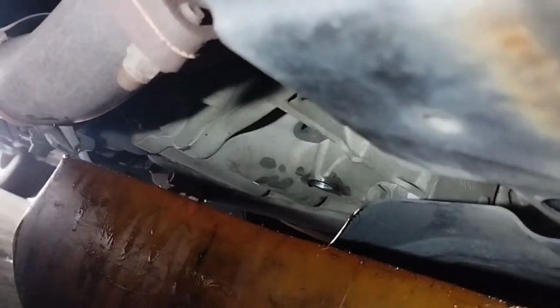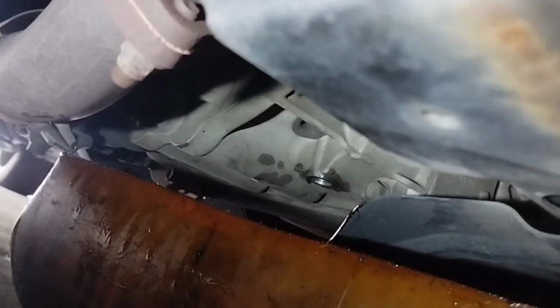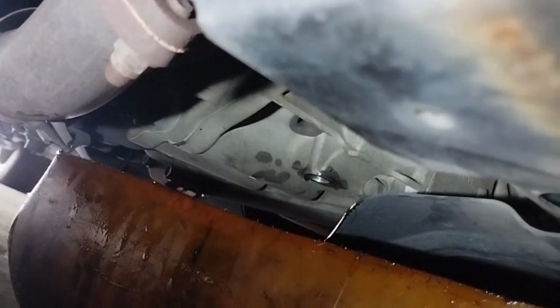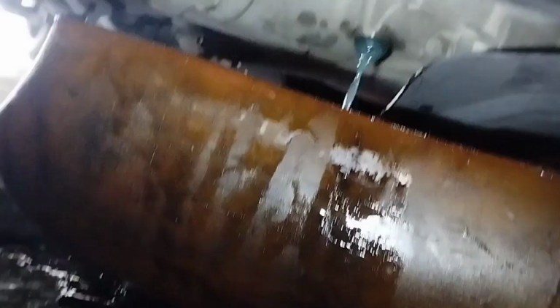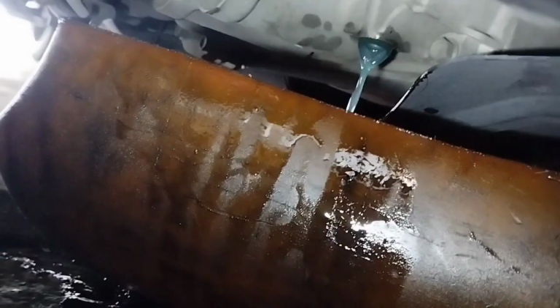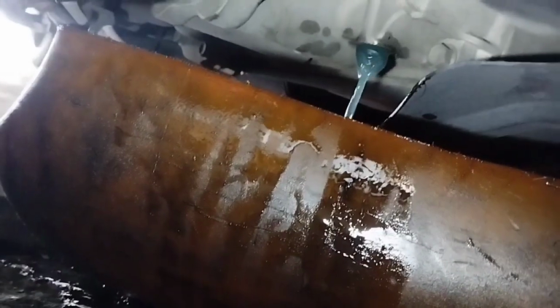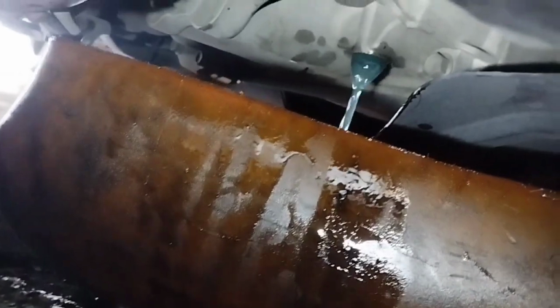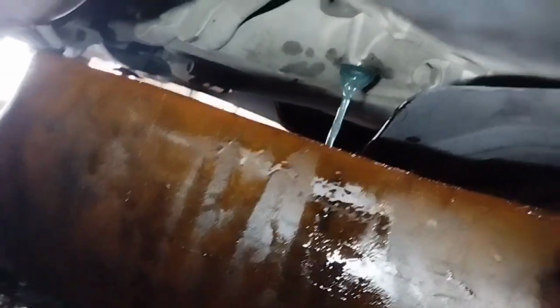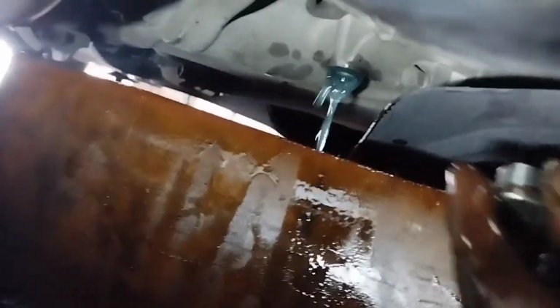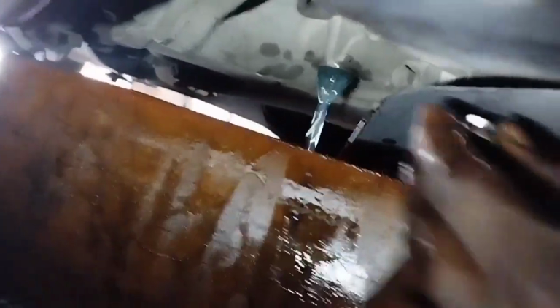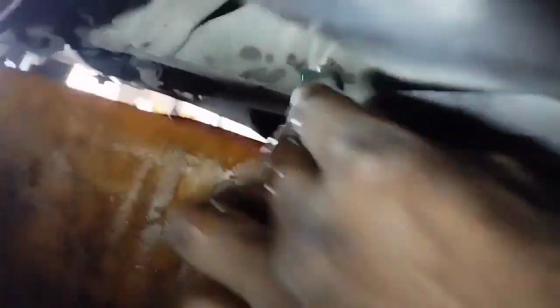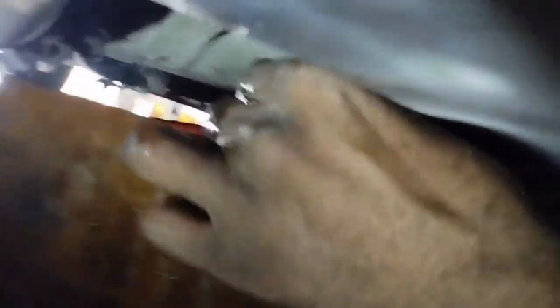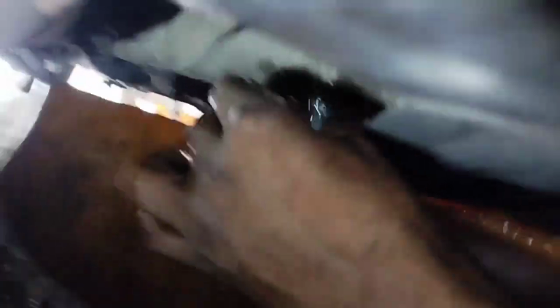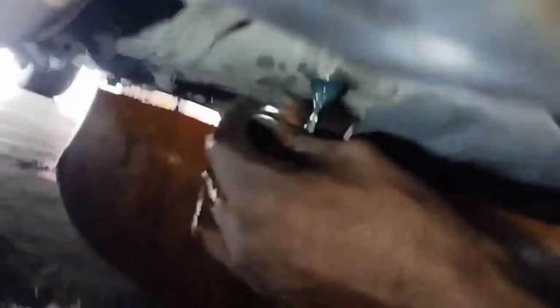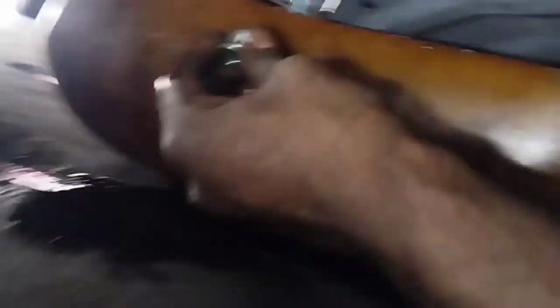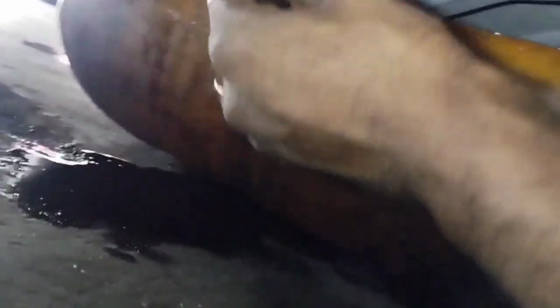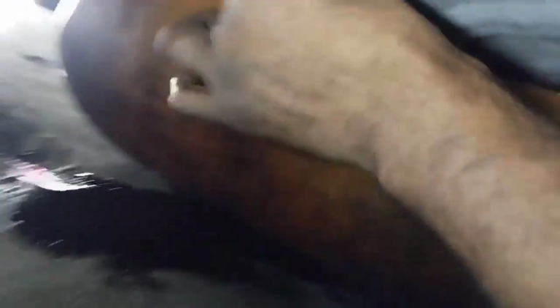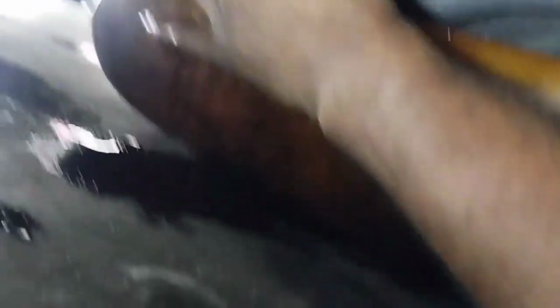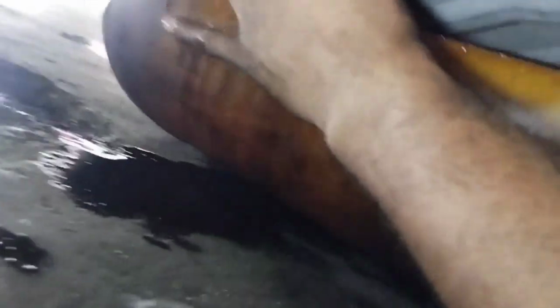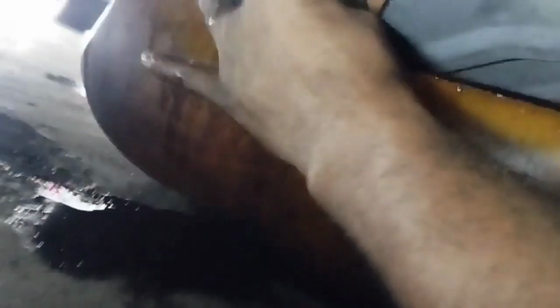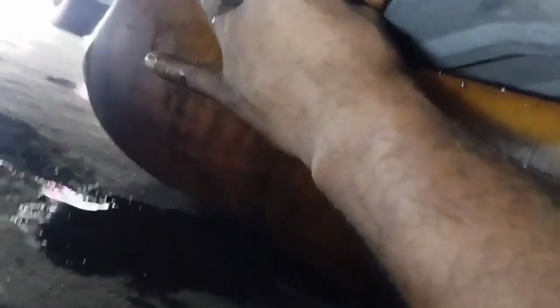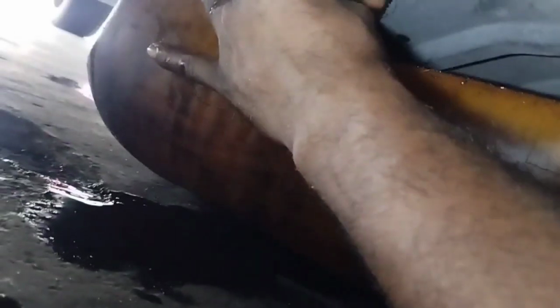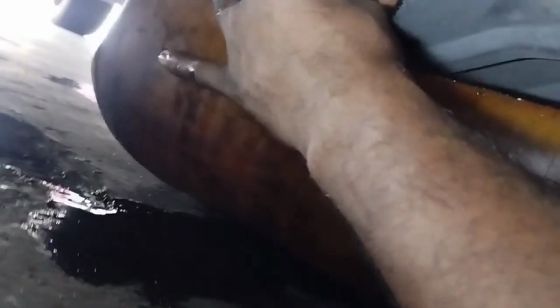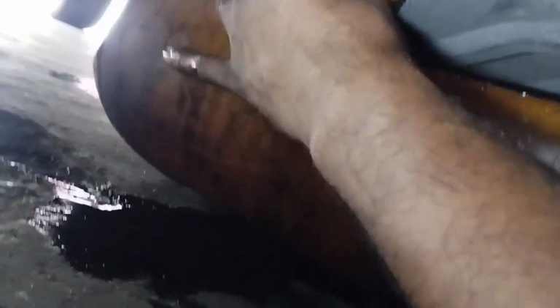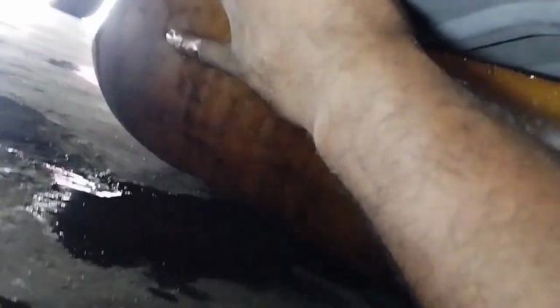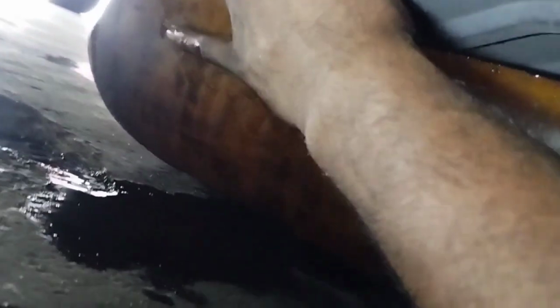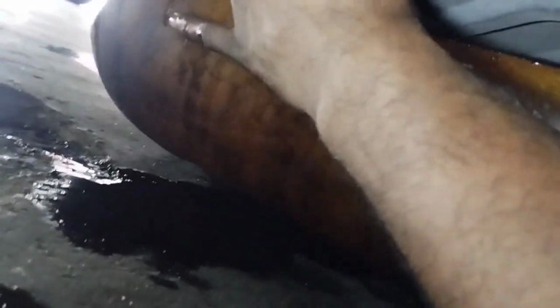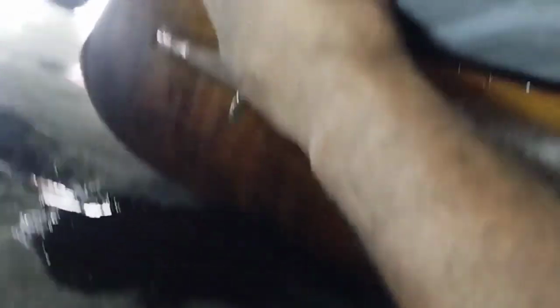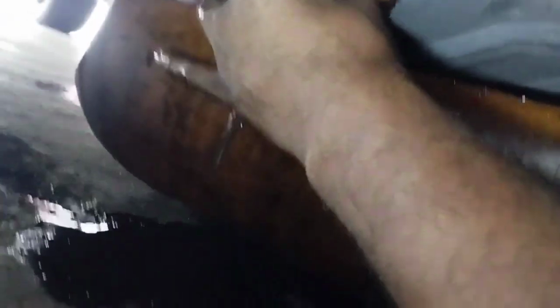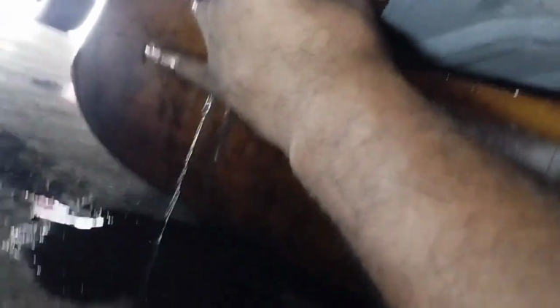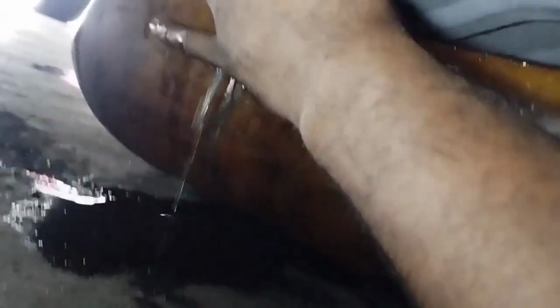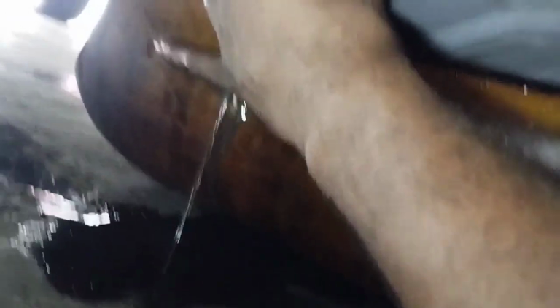When oil comes out of the overflow screw, close the screw and stop installing the CVT transmission fluid.